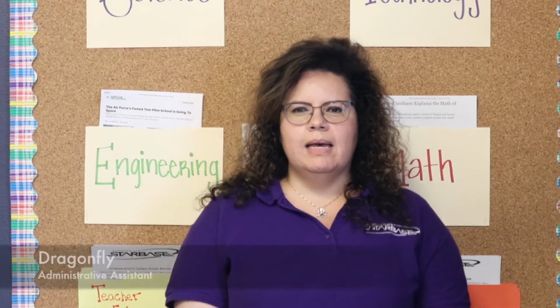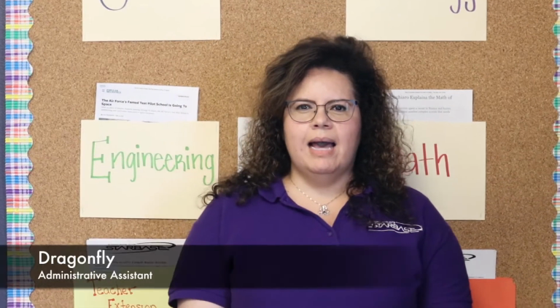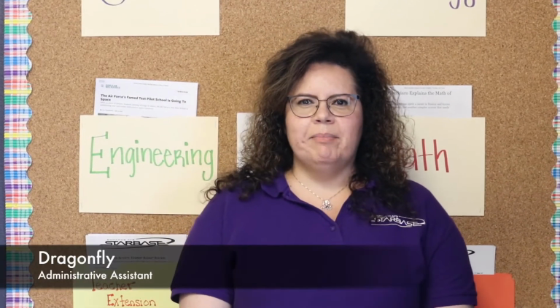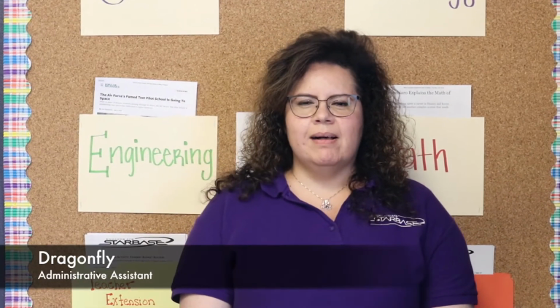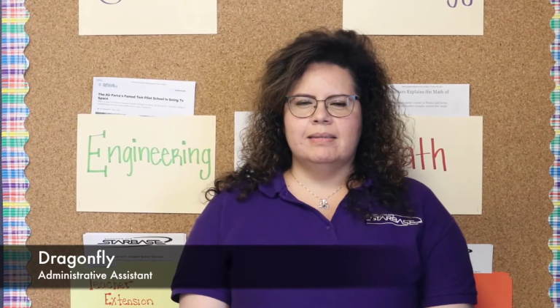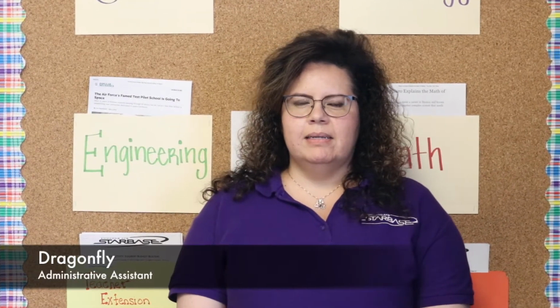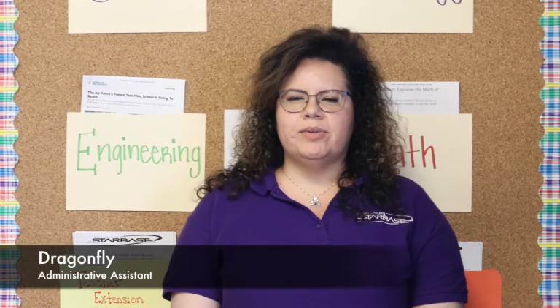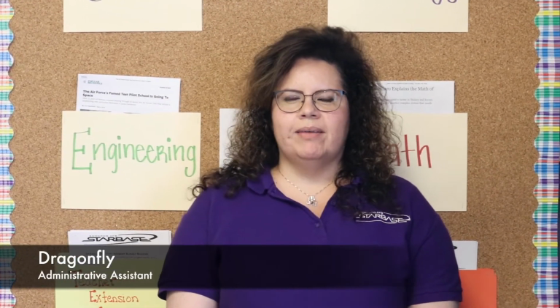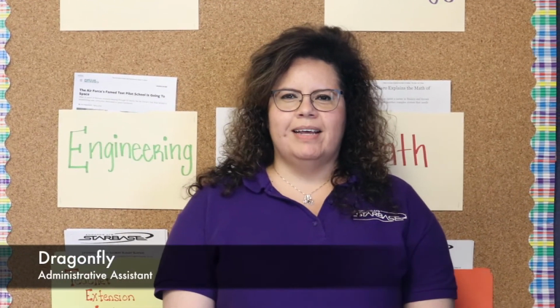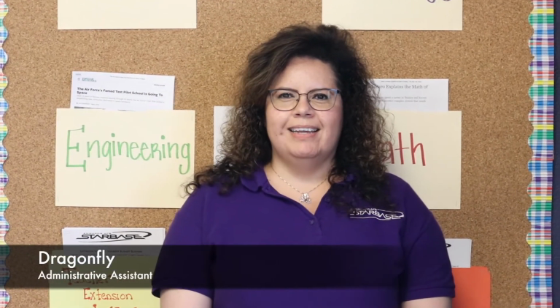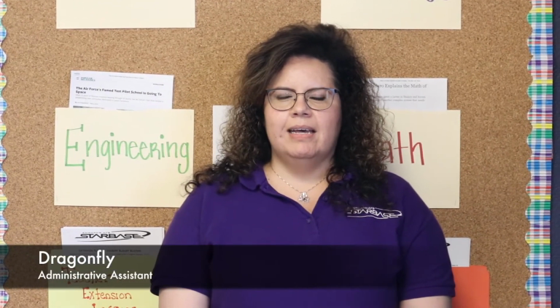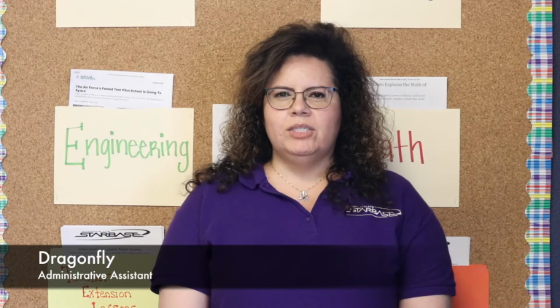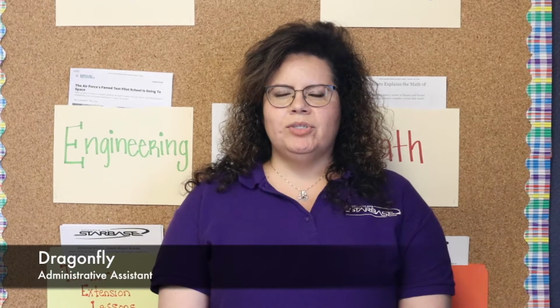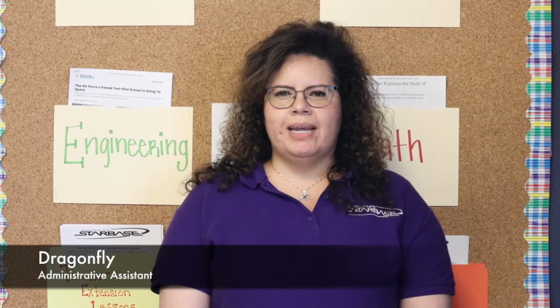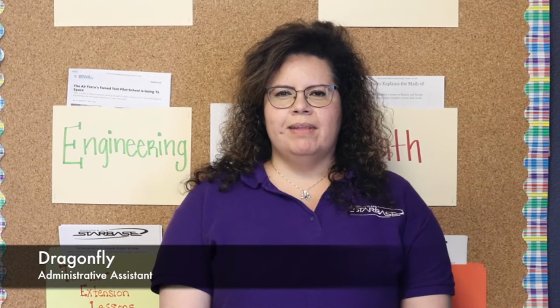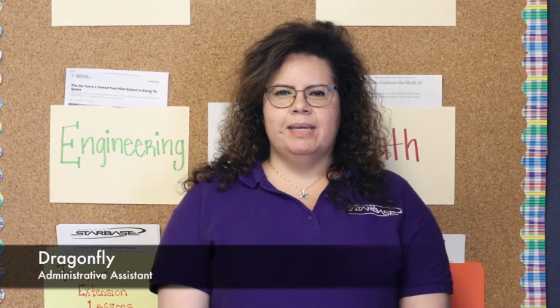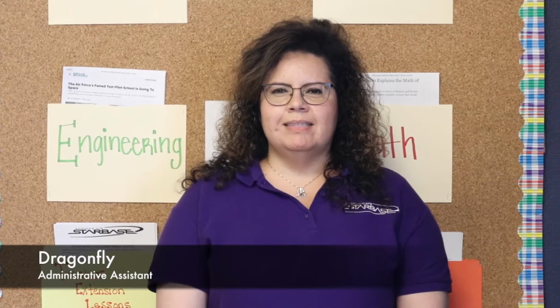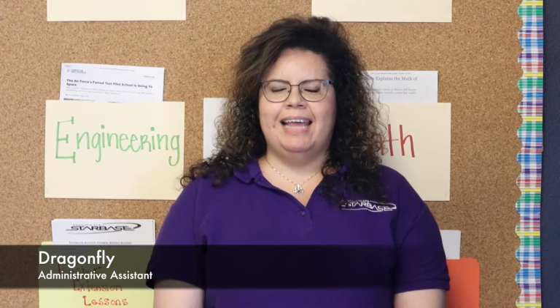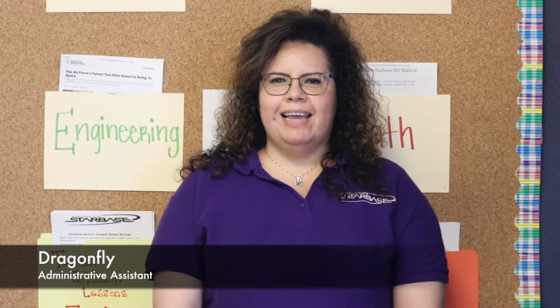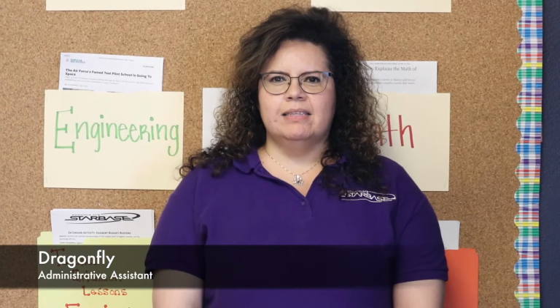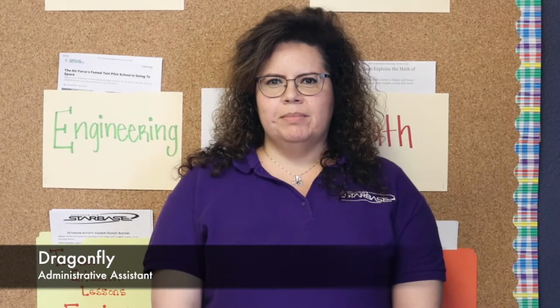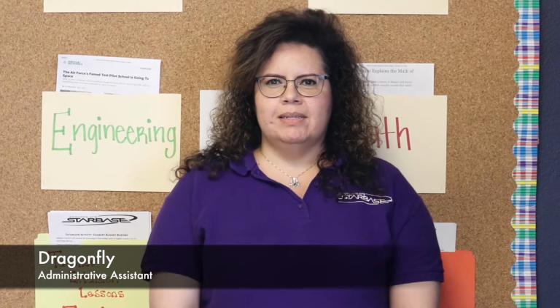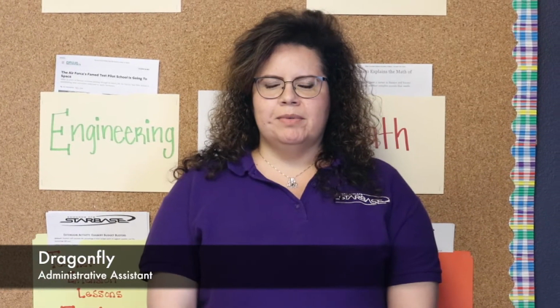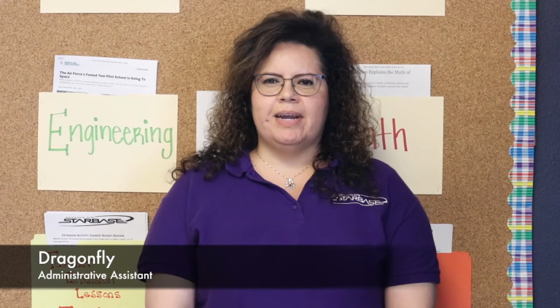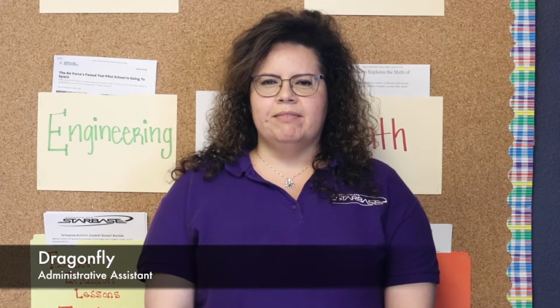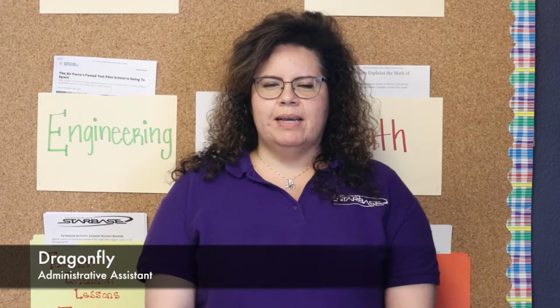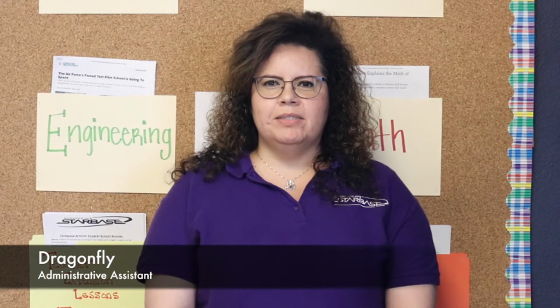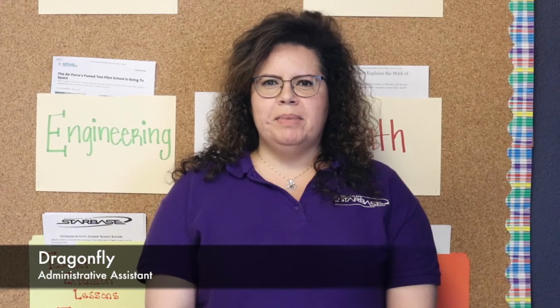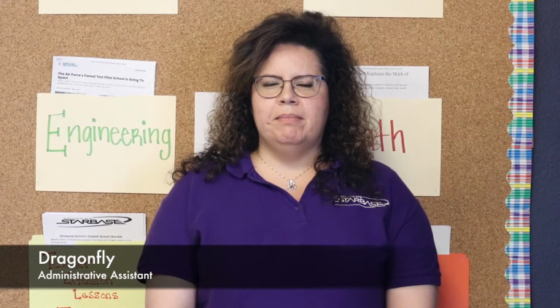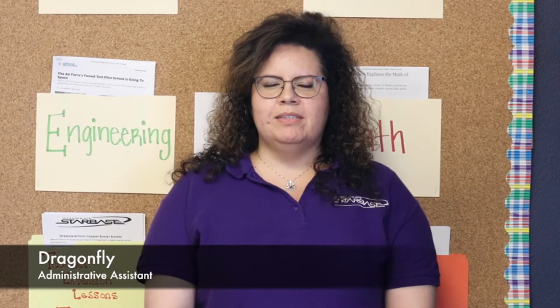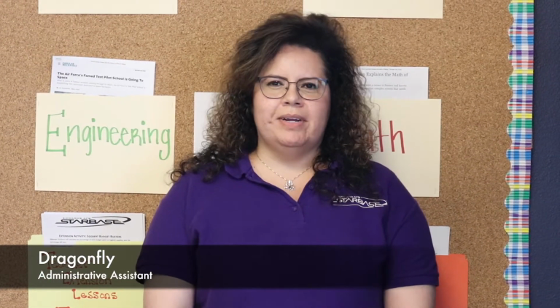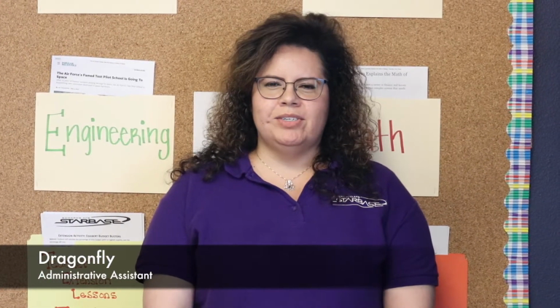Hi, my call sign is Dragonfly. I chose Dragonfly because I like the symbolism of Dragonfly. To me, it means friendship.